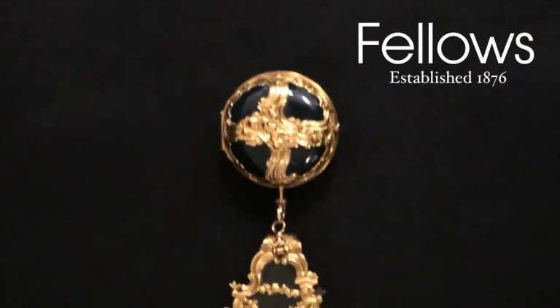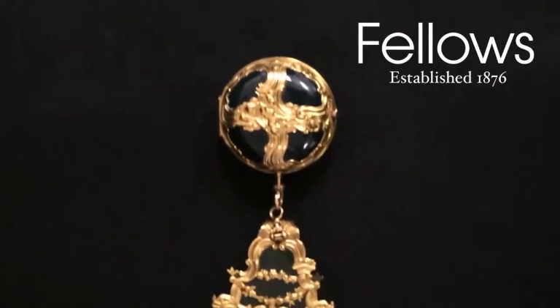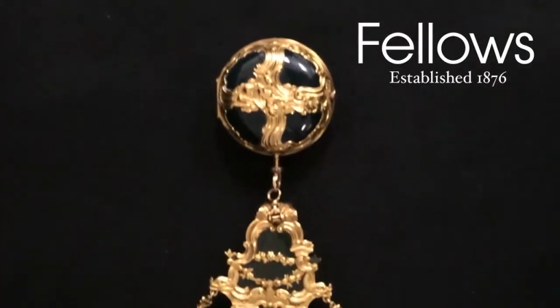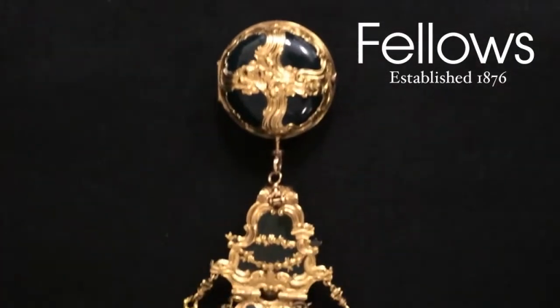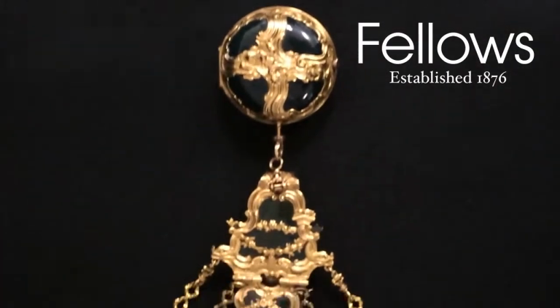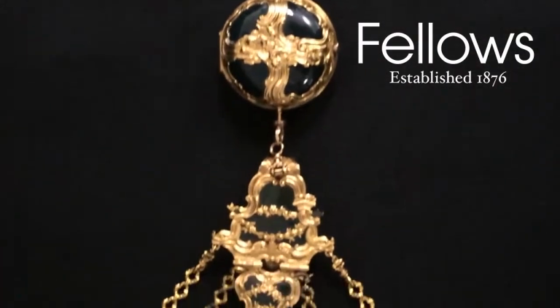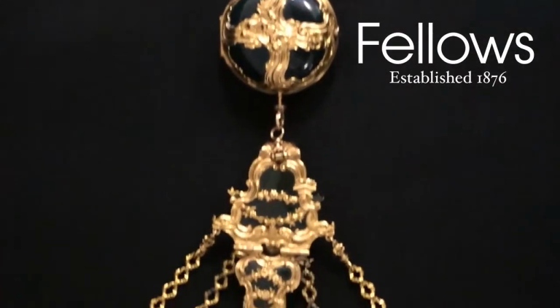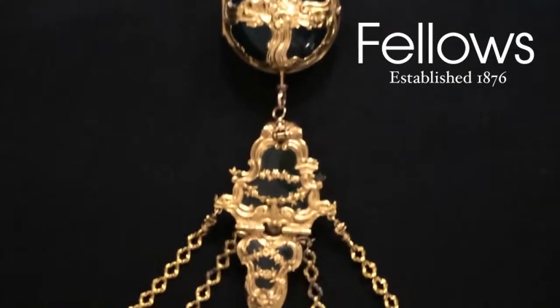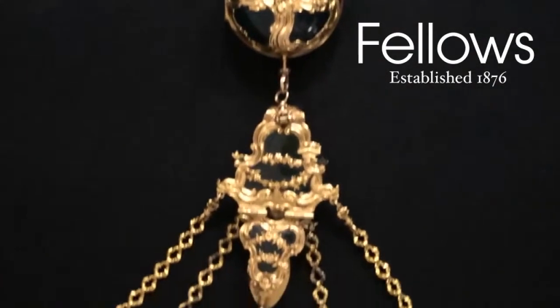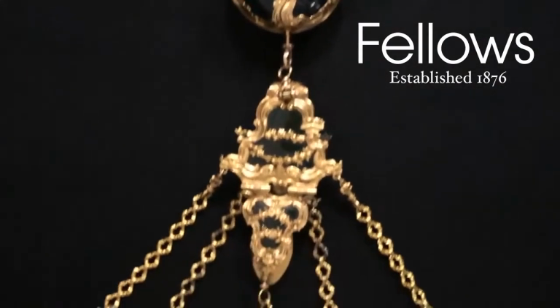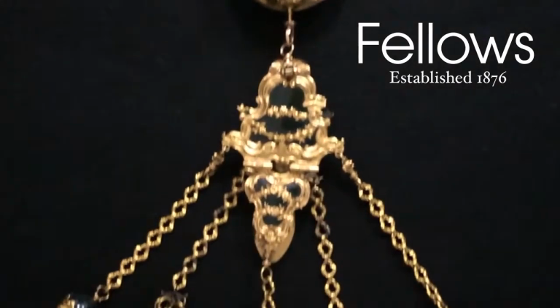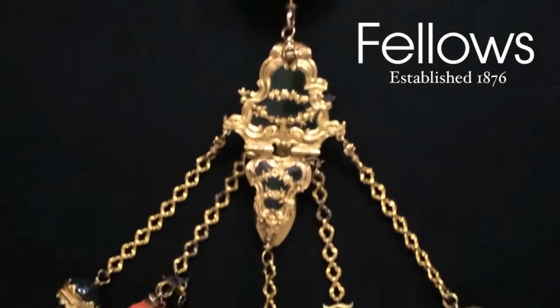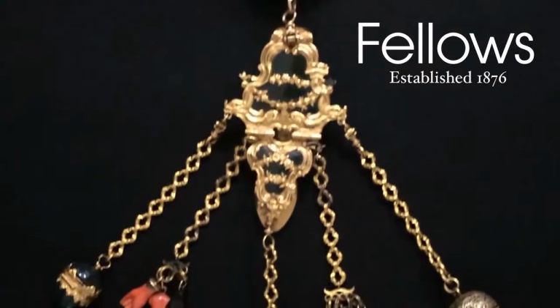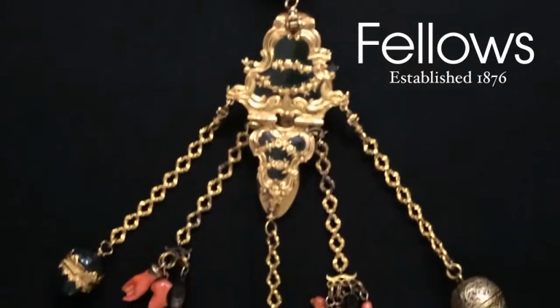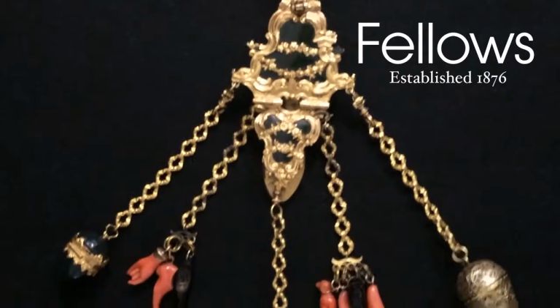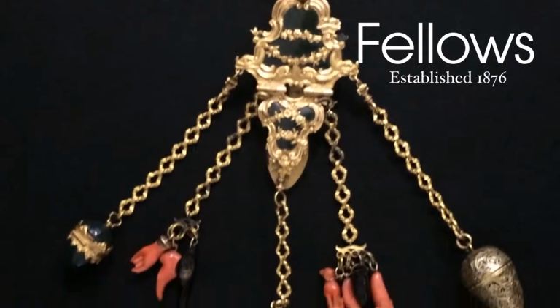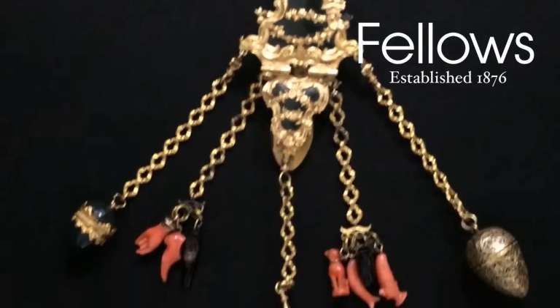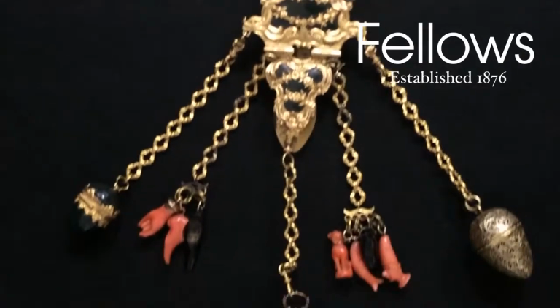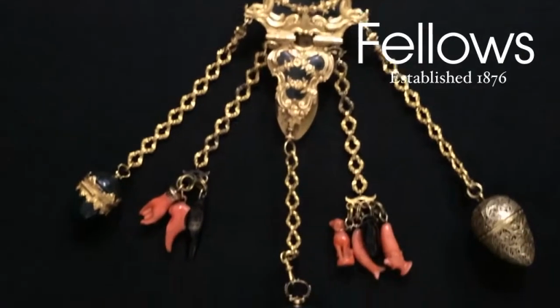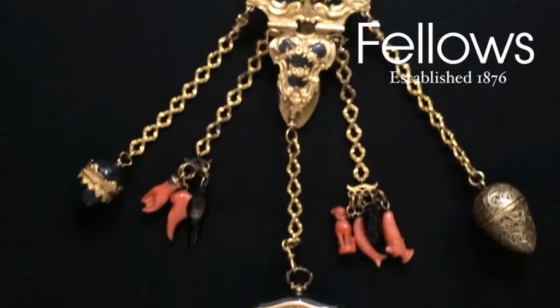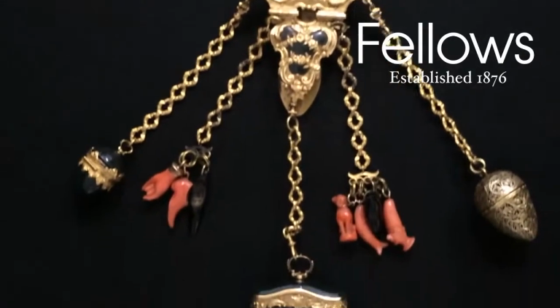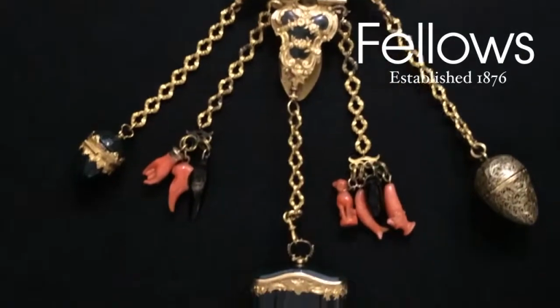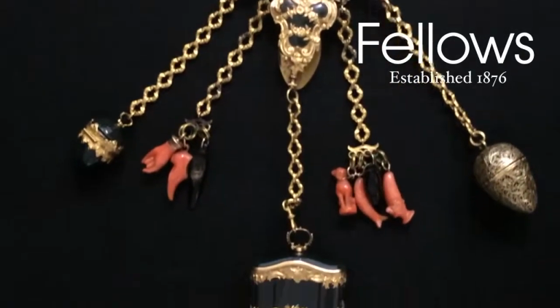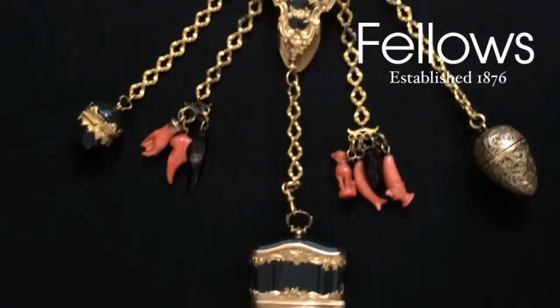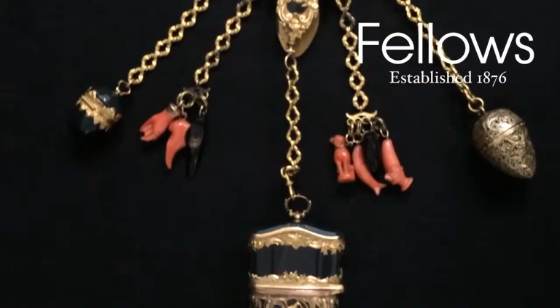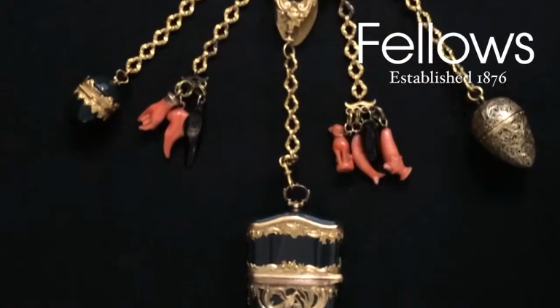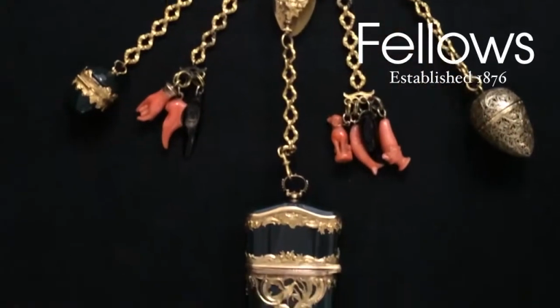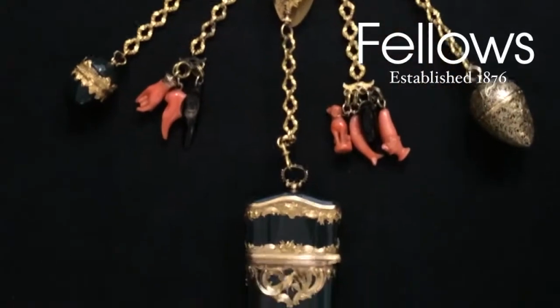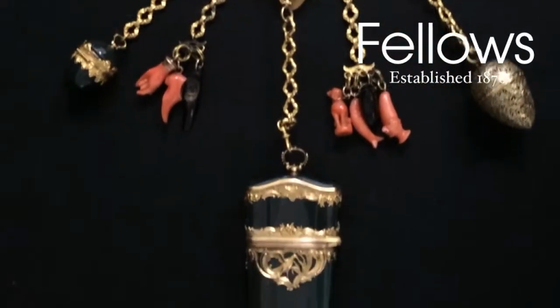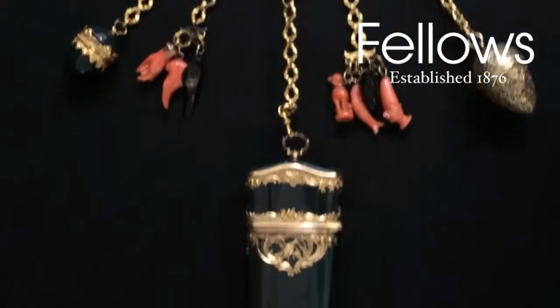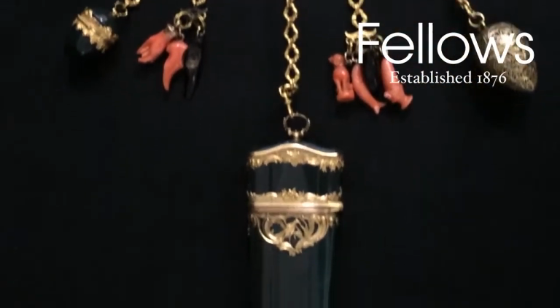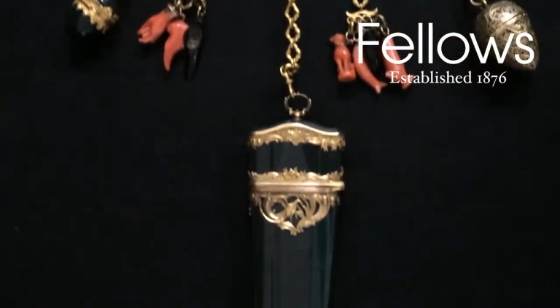Though each component is stunning, my favourite pieces have to be the charms, each carved with charm and wit.